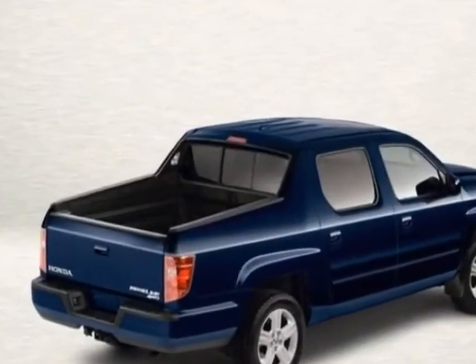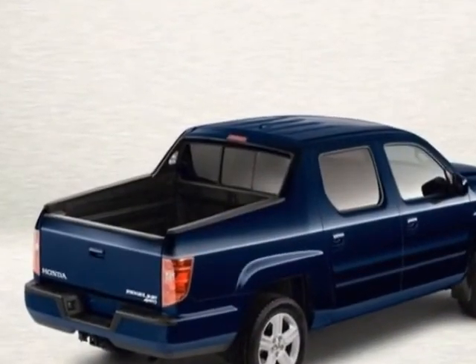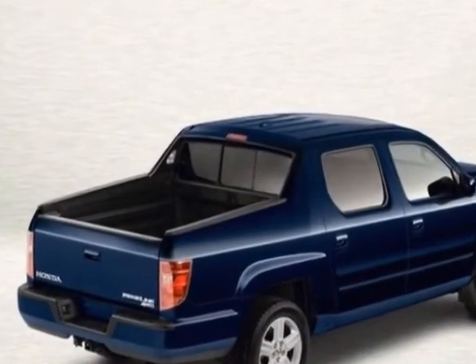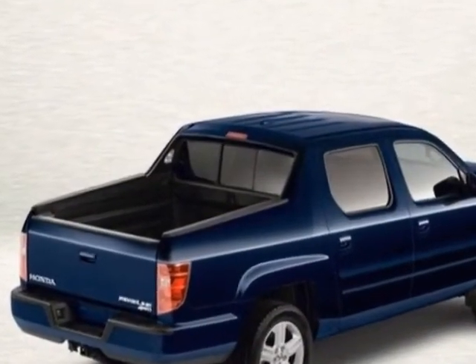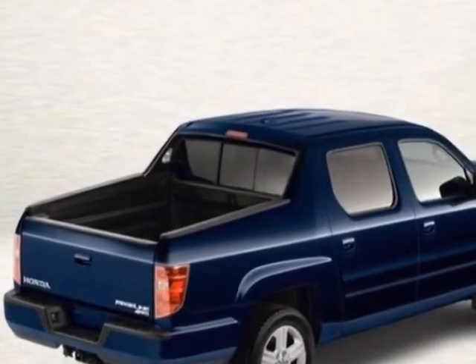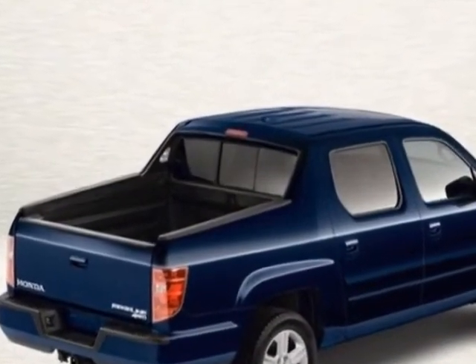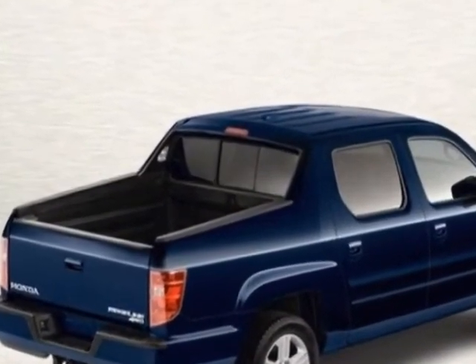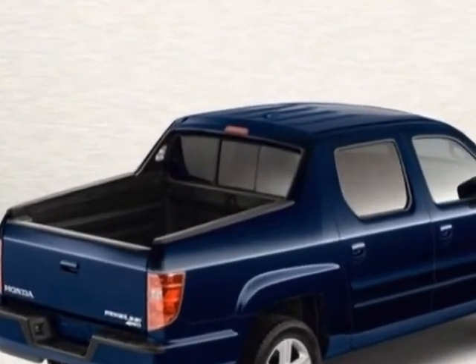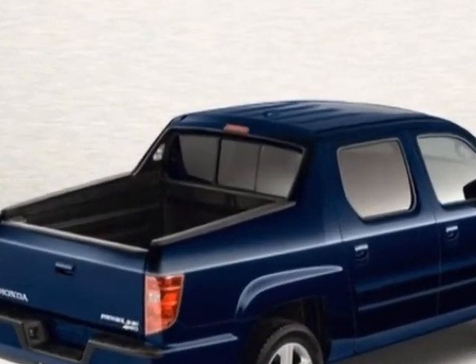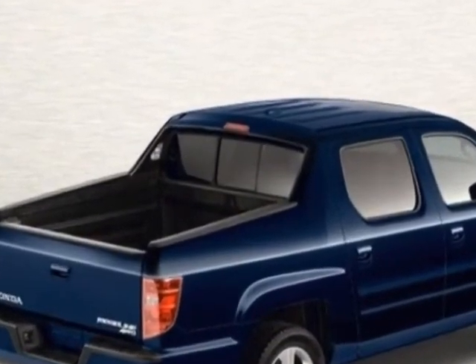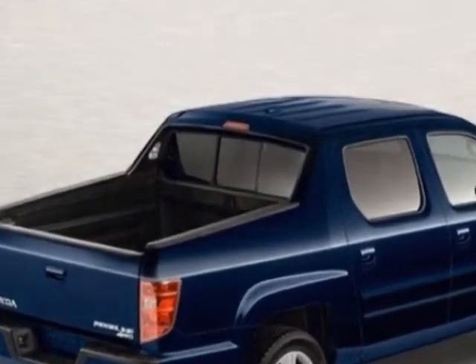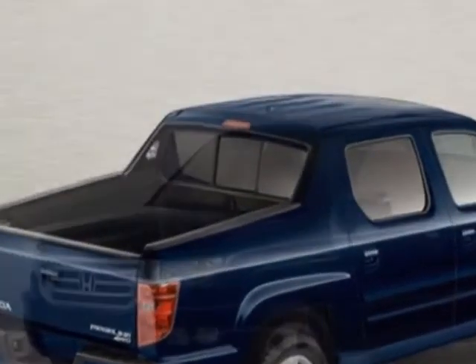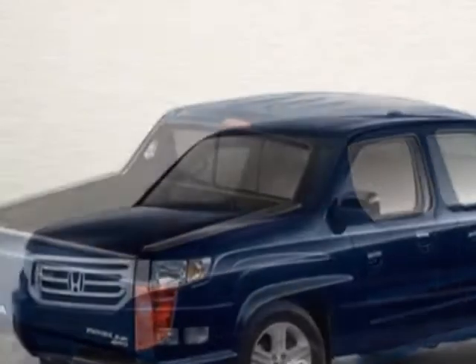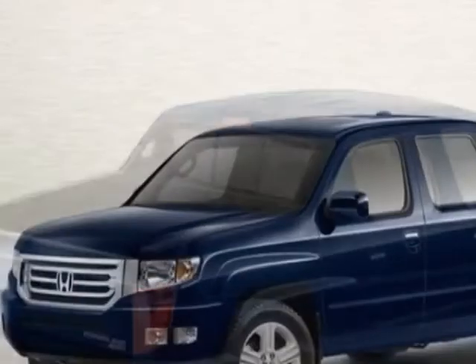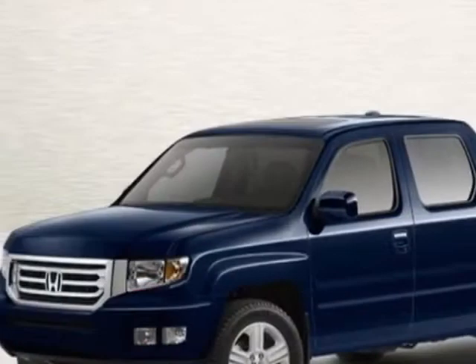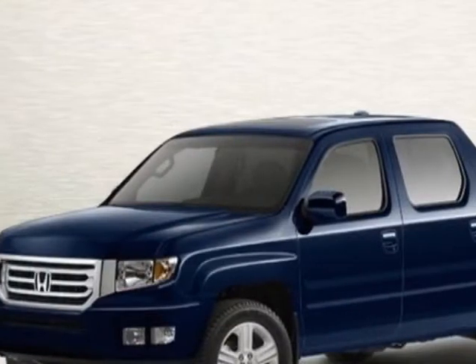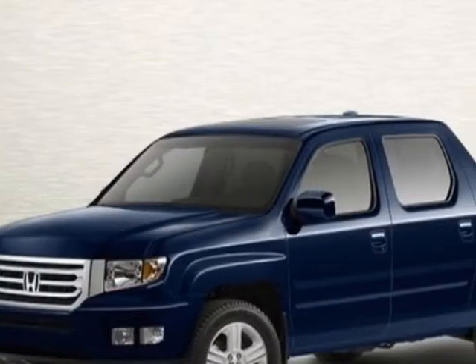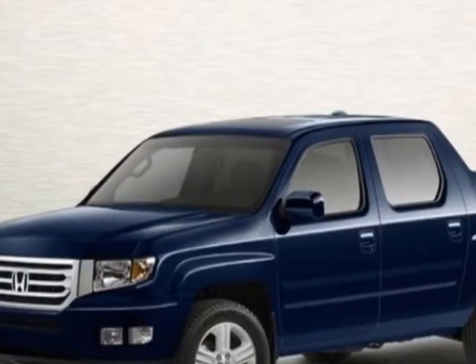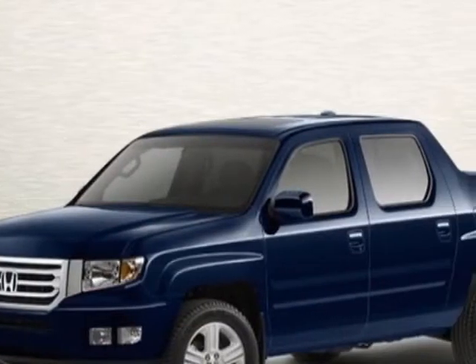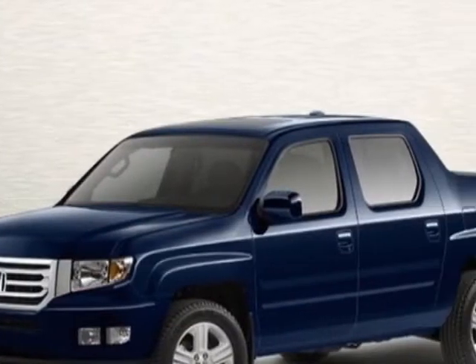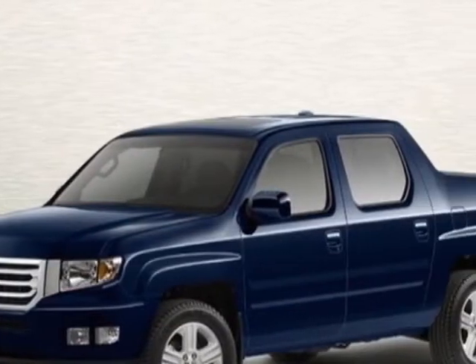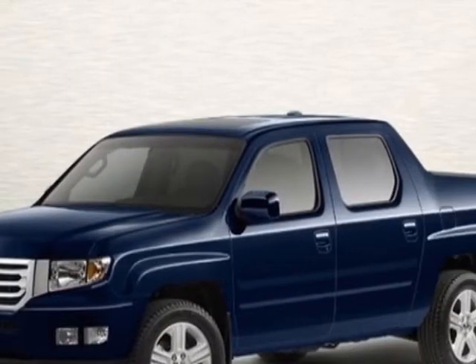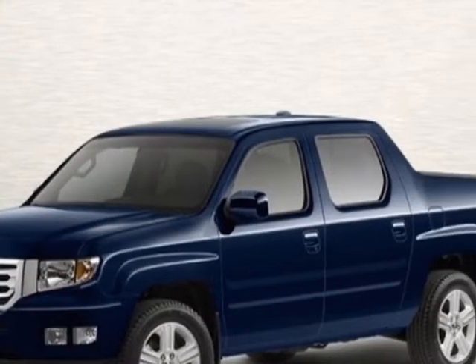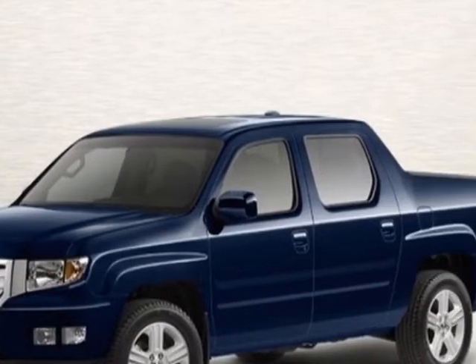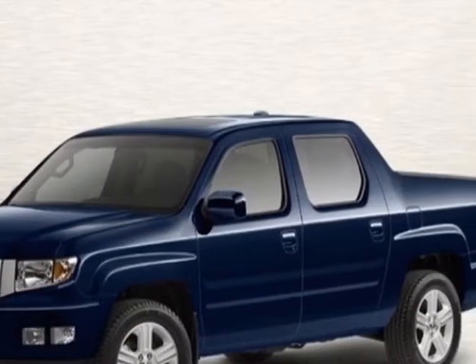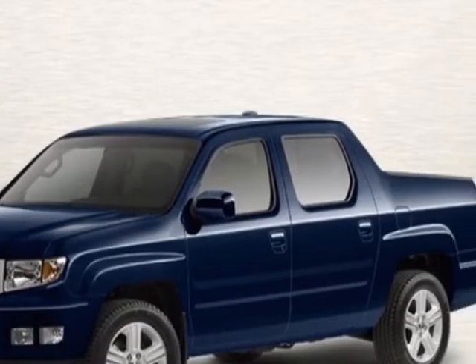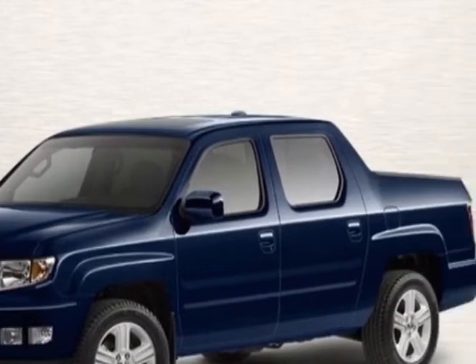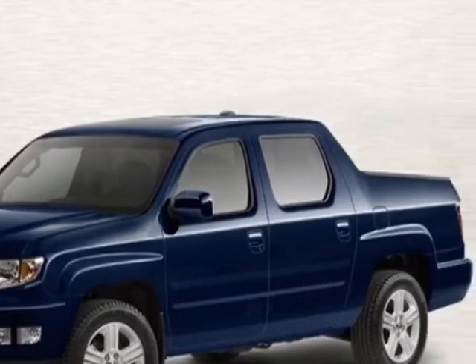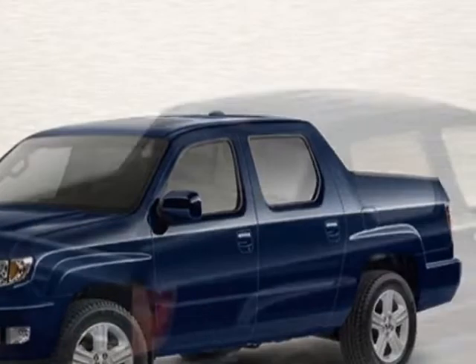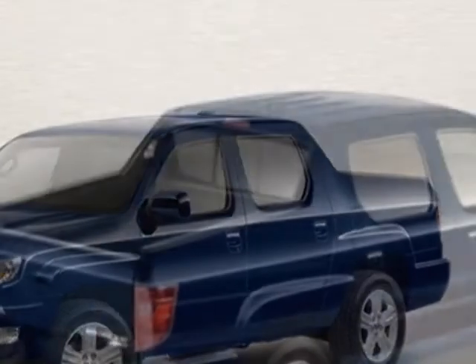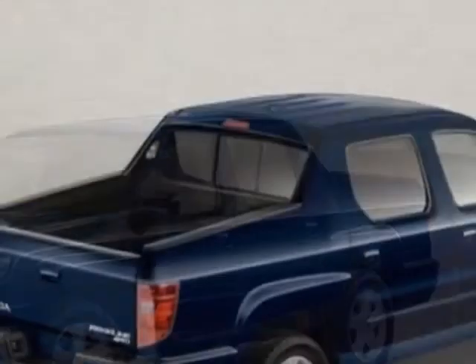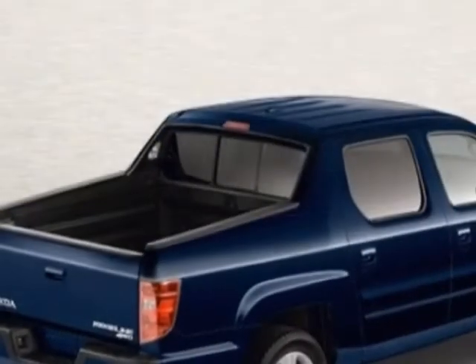Additional options for this vehicle include power locks, CD player, sunroof, passenger airbag, and heated mirrors.